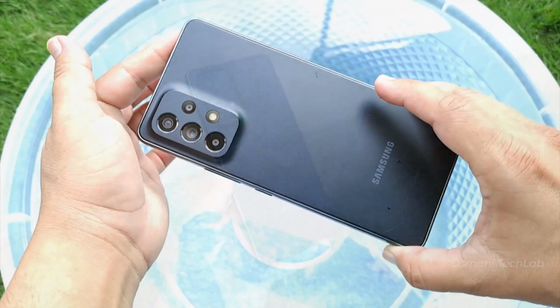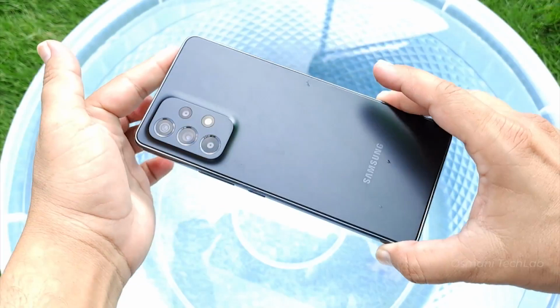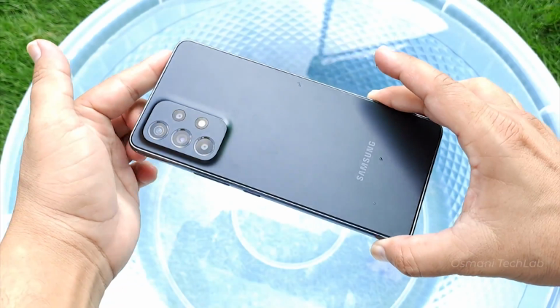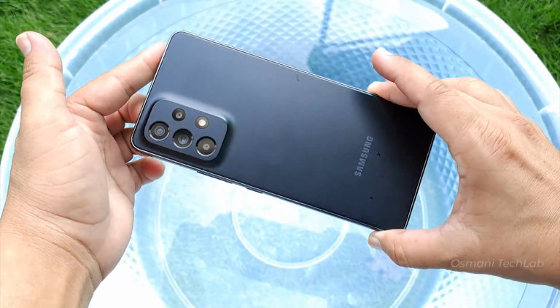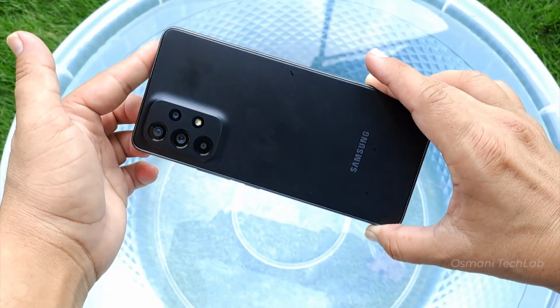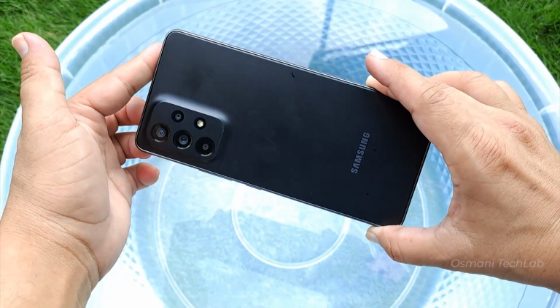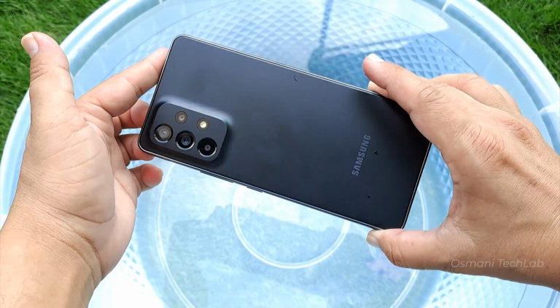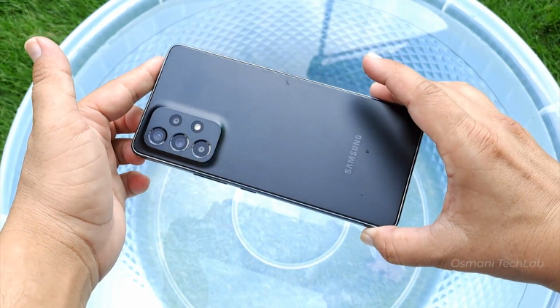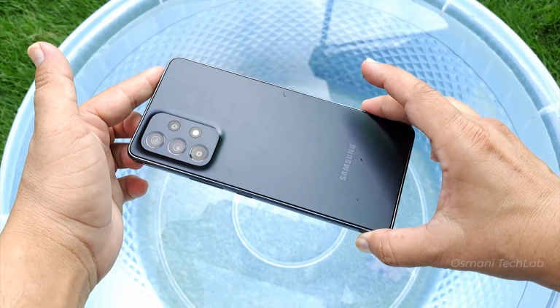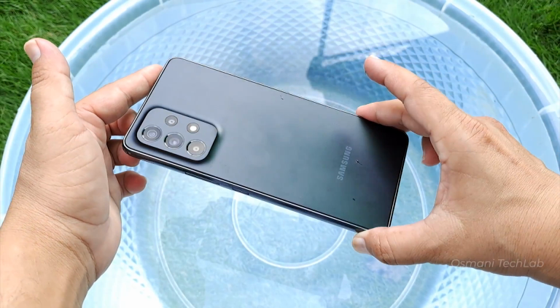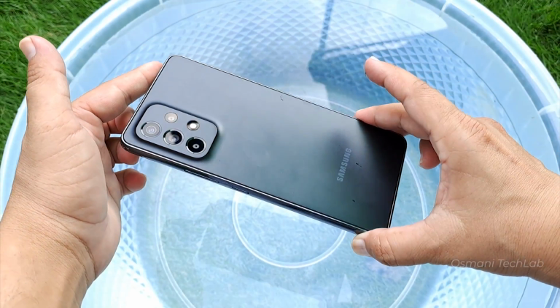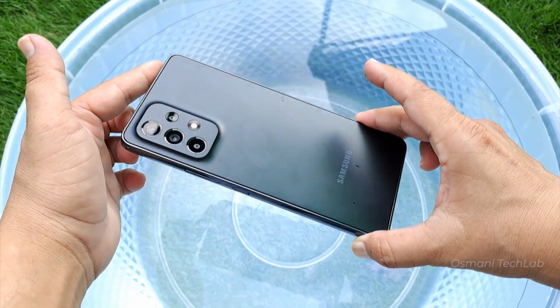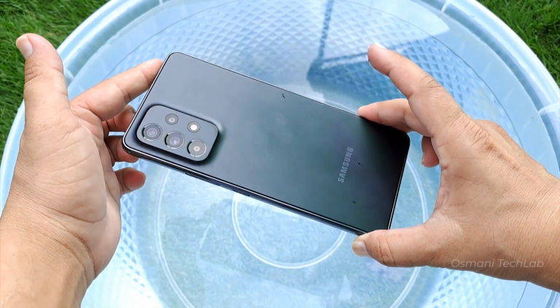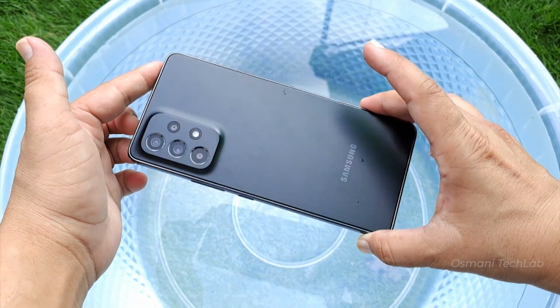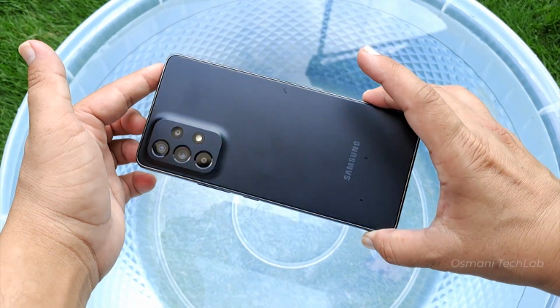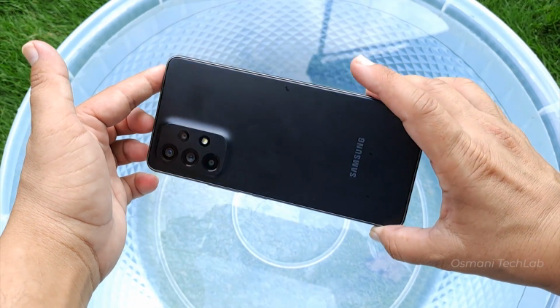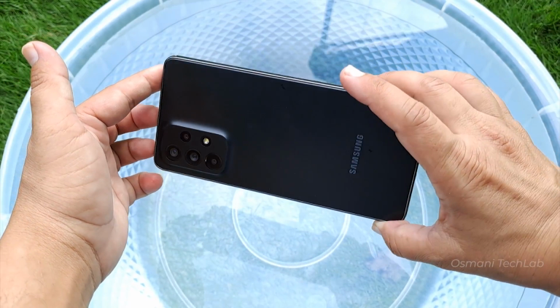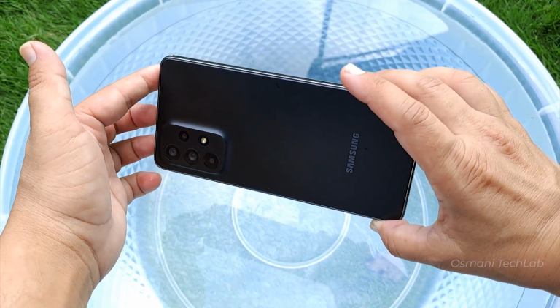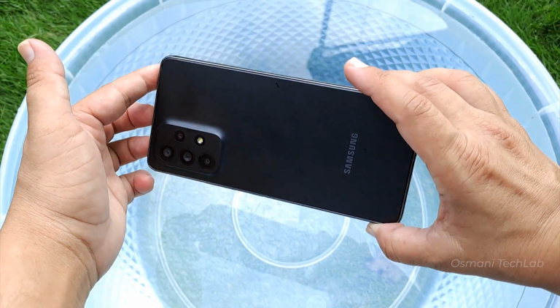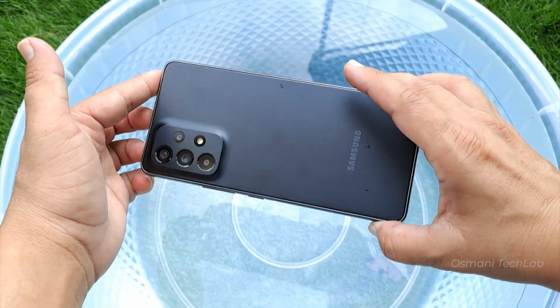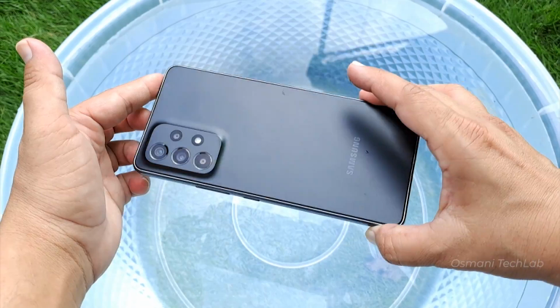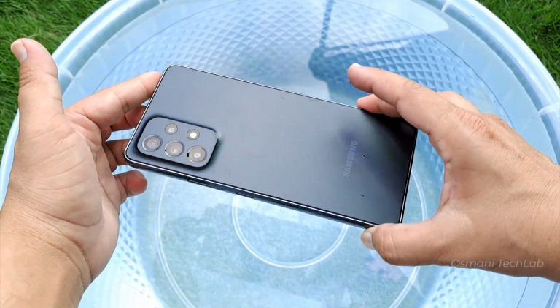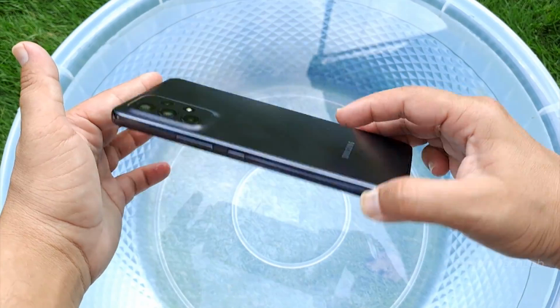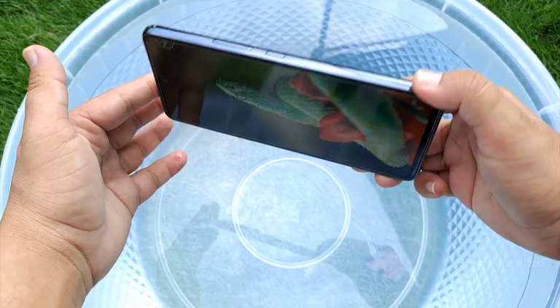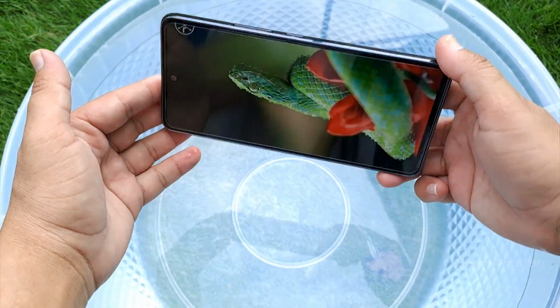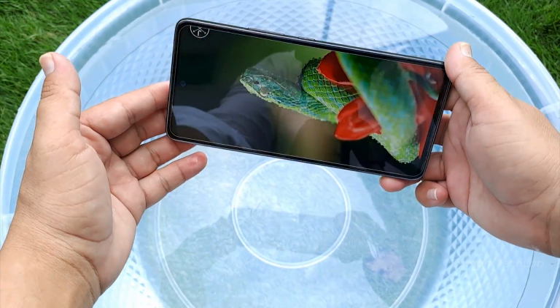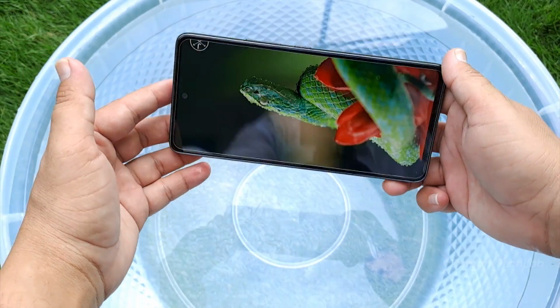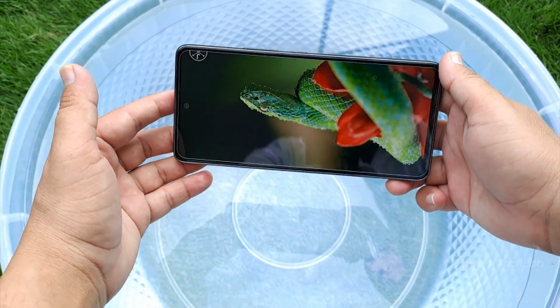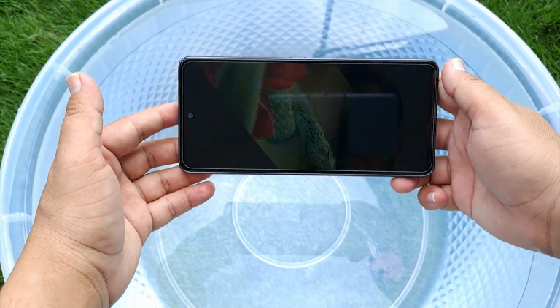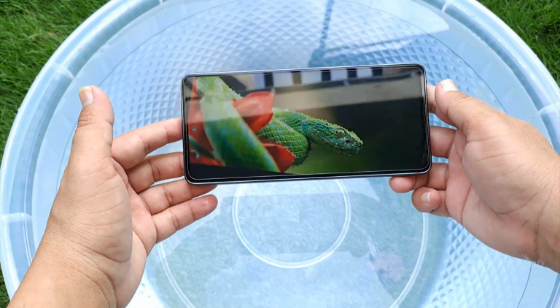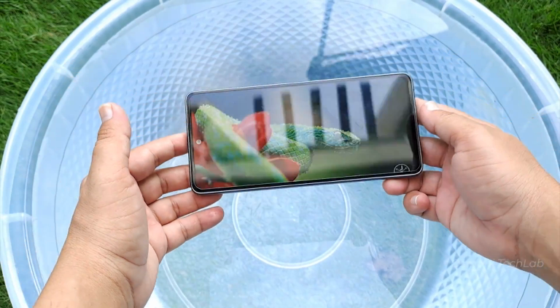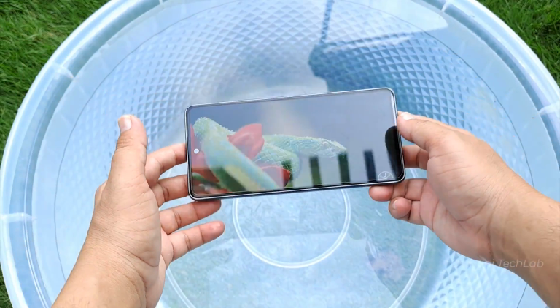Hey, what's up guys! Today I am going to do a water test of the new Samsung Galaxy A53 5G.